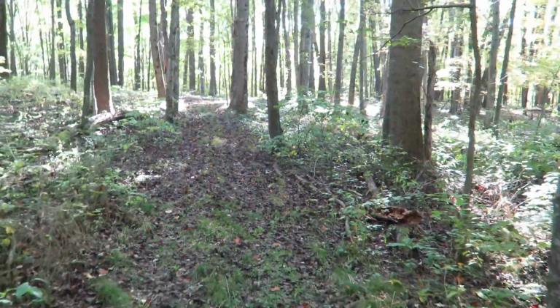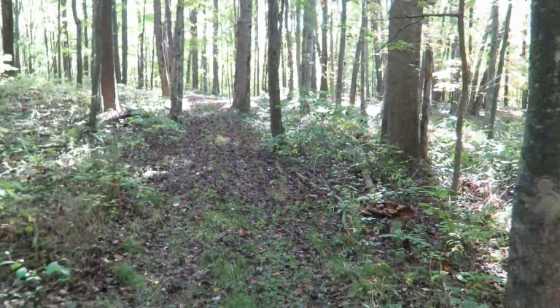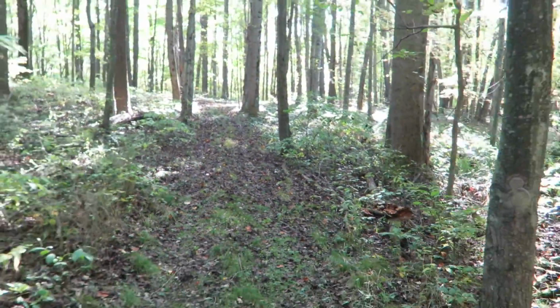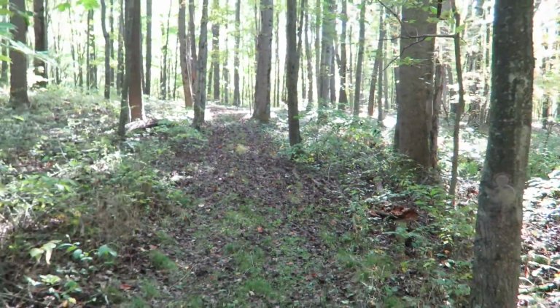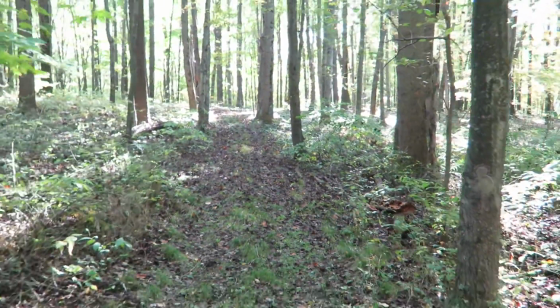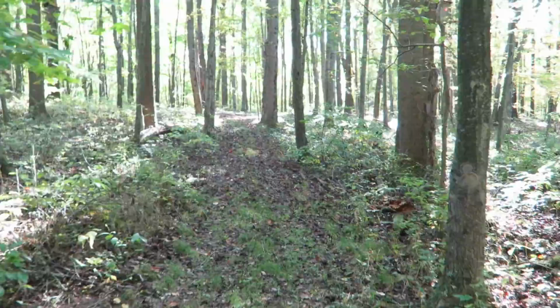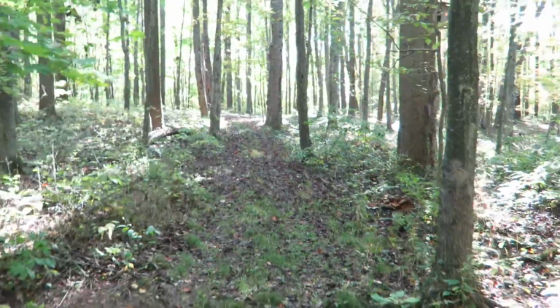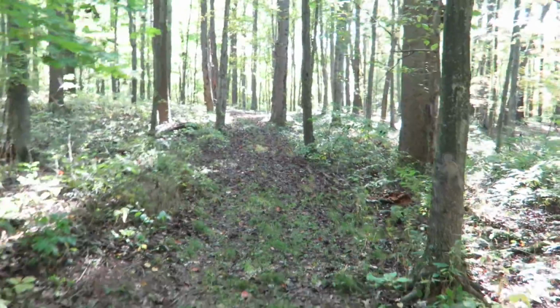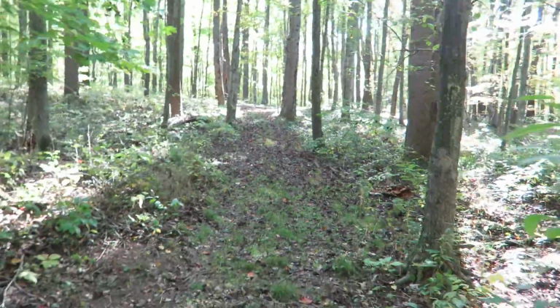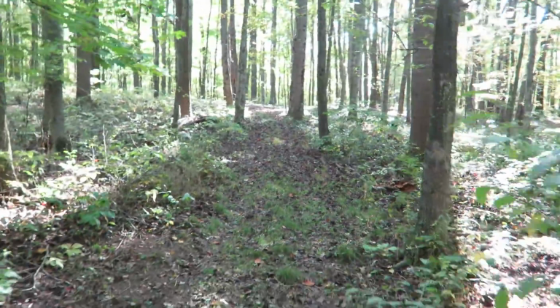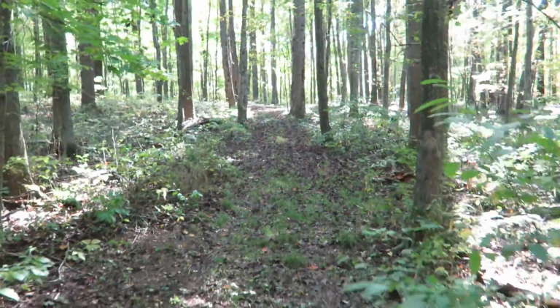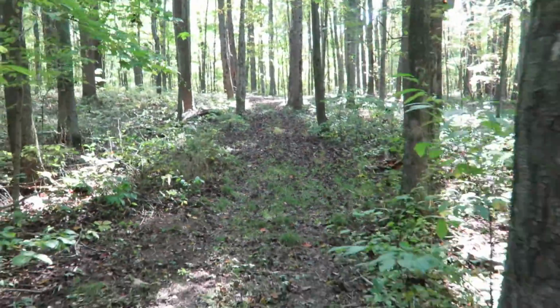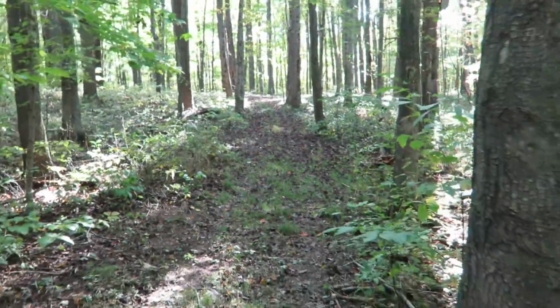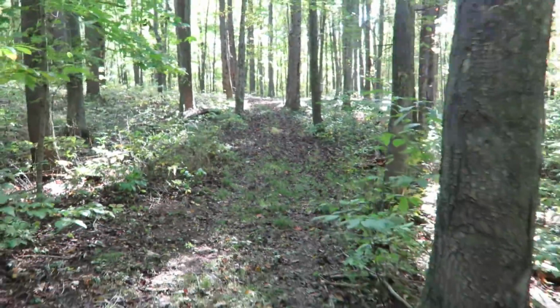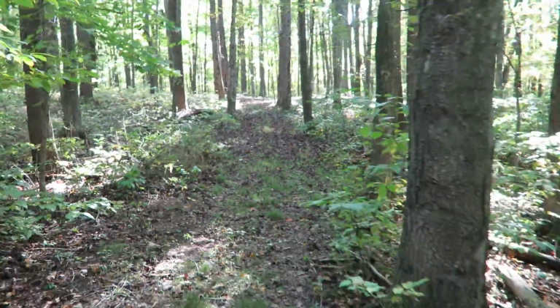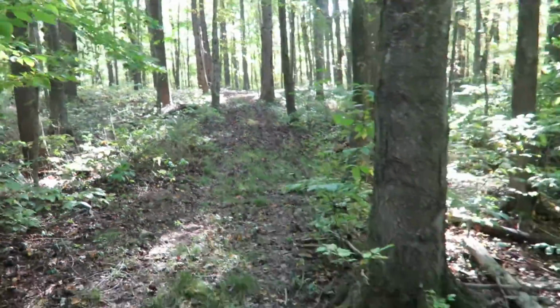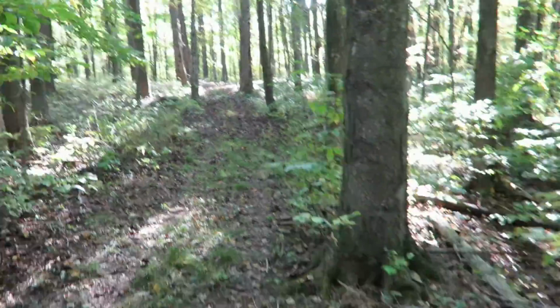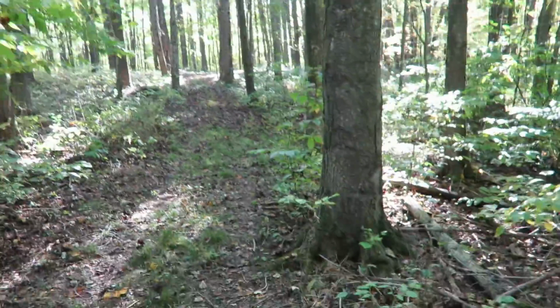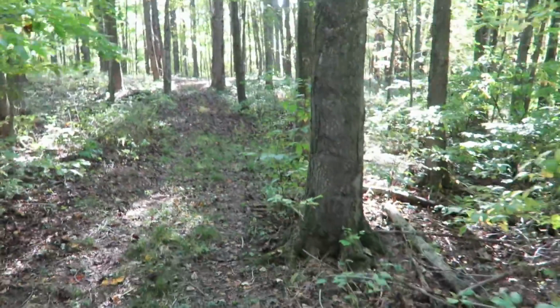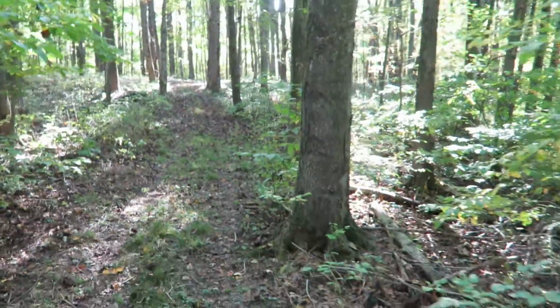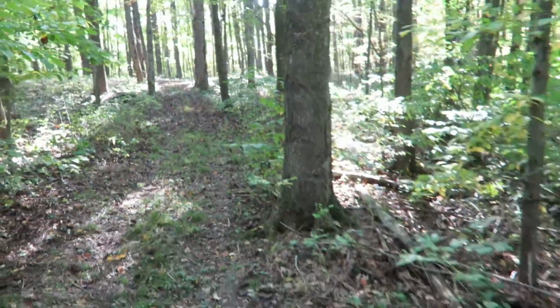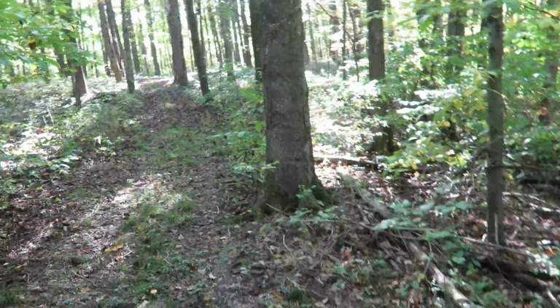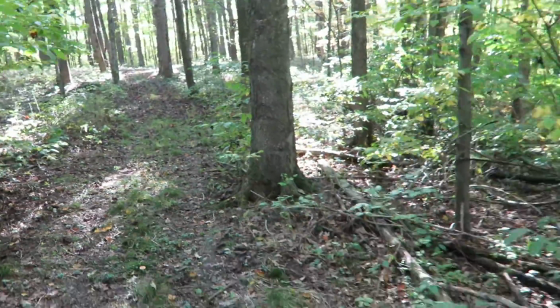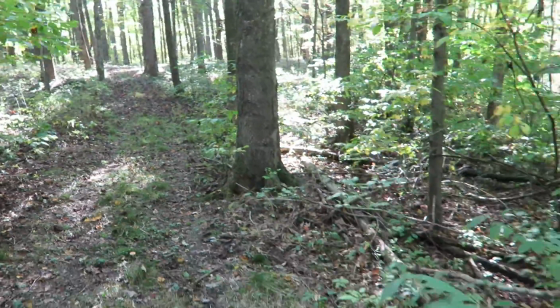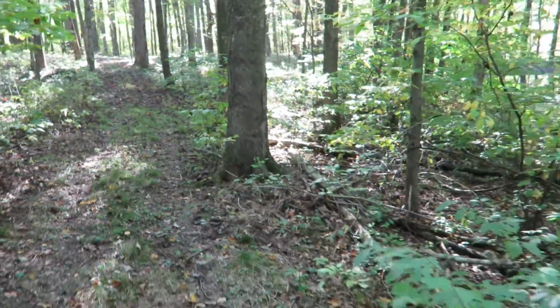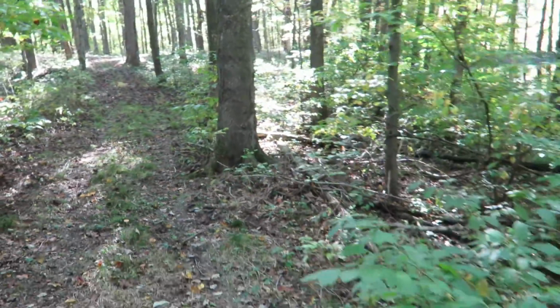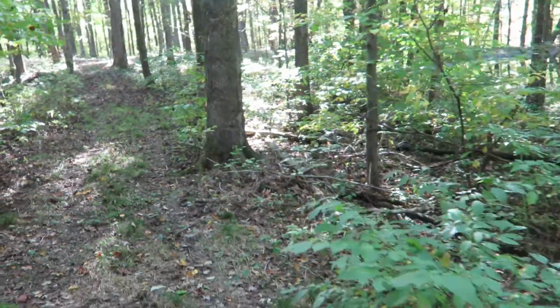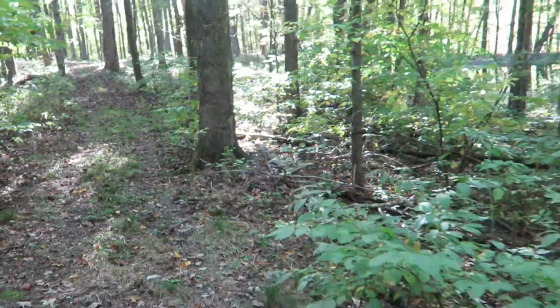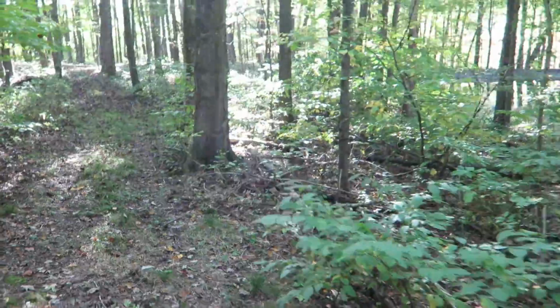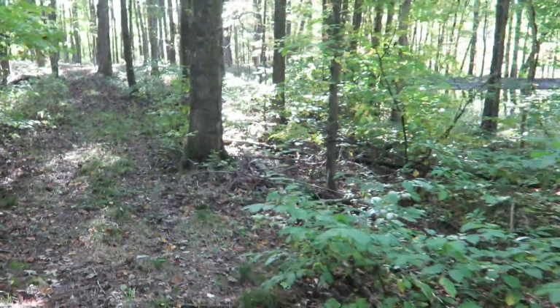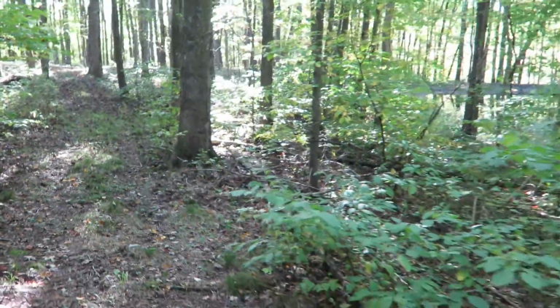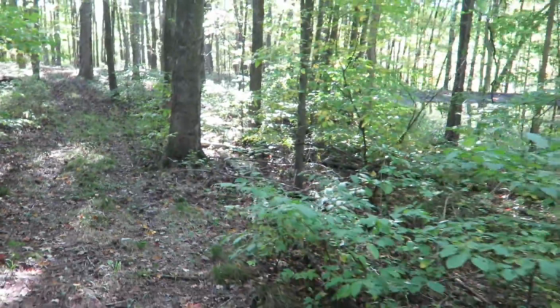All the ferns — they're kind of dying back now. There are more of them earlier in the year.